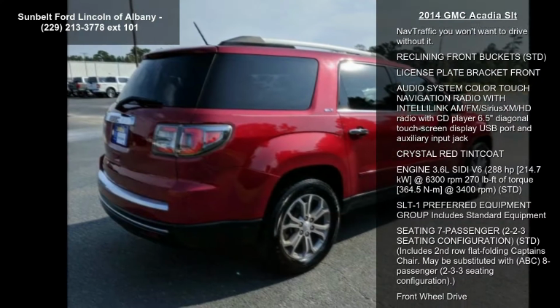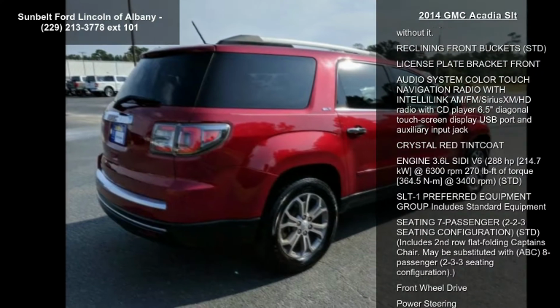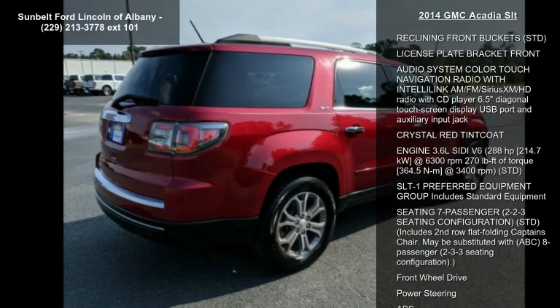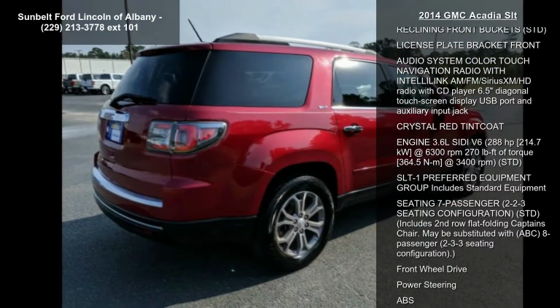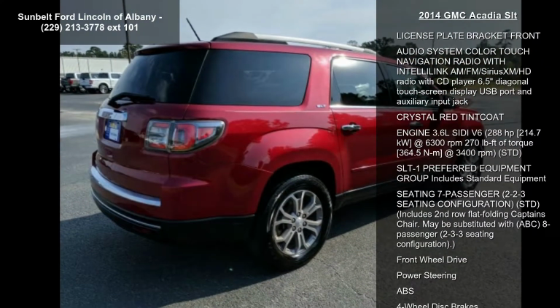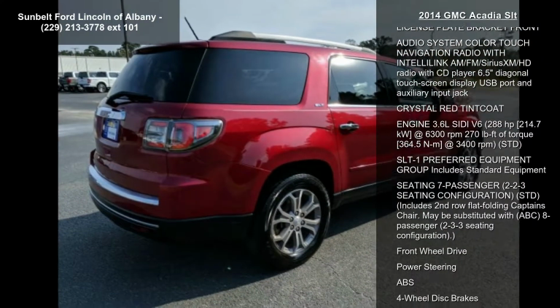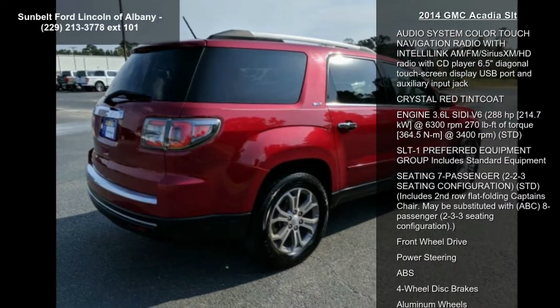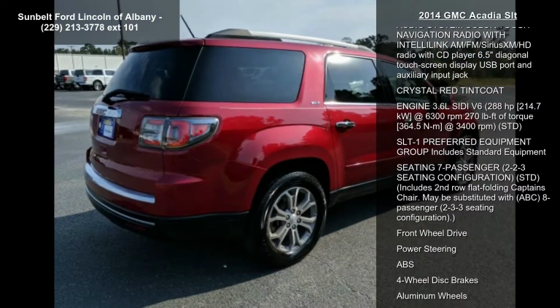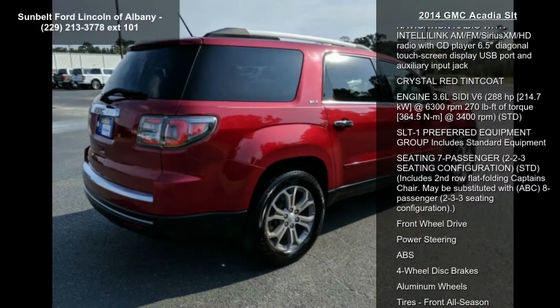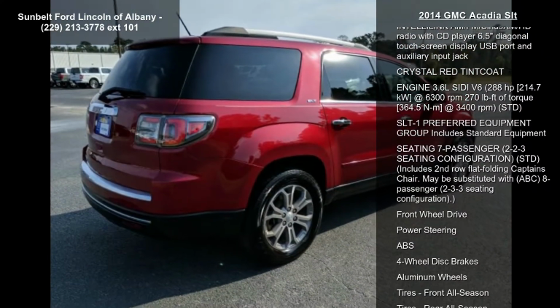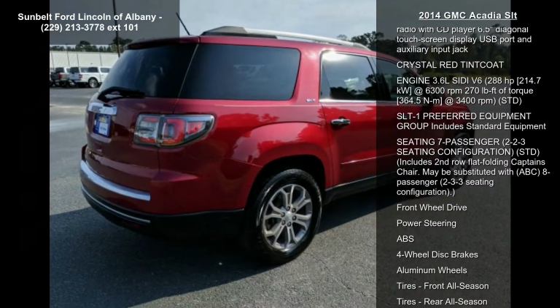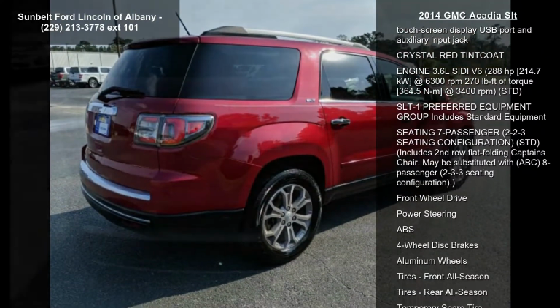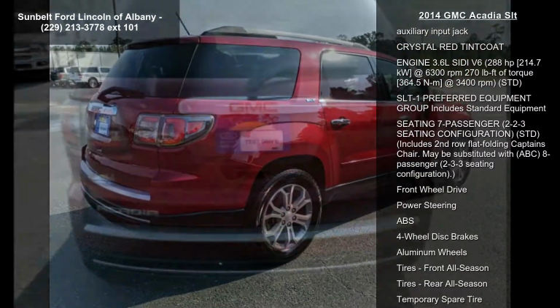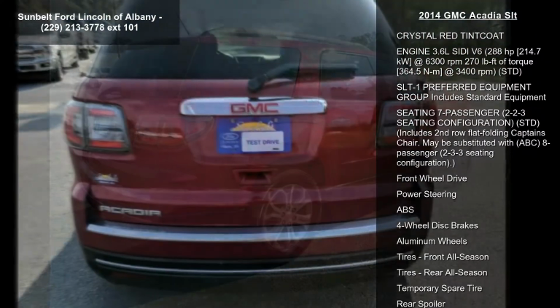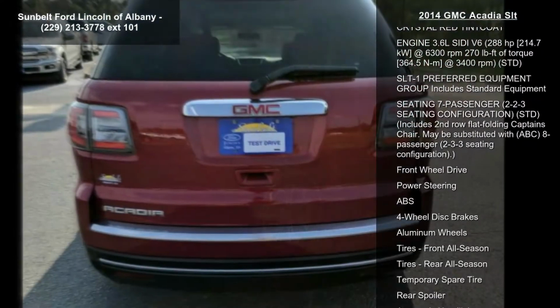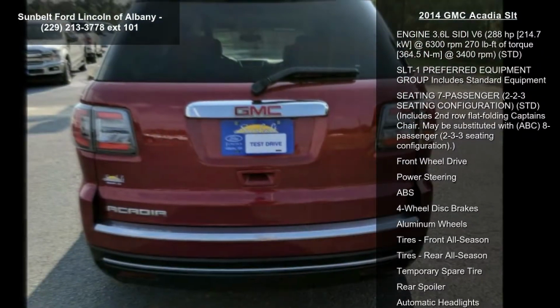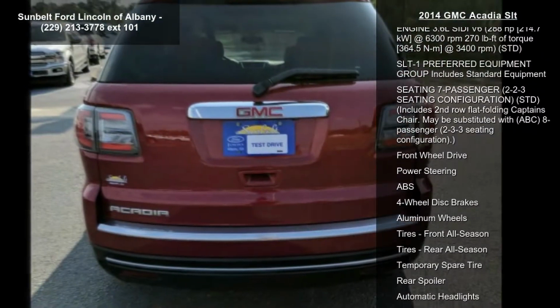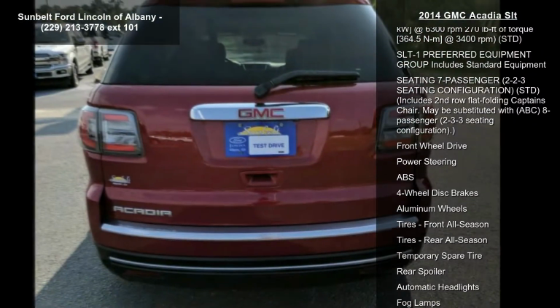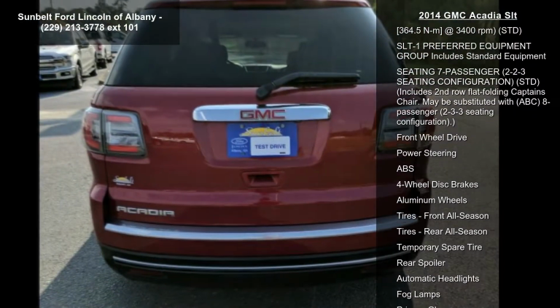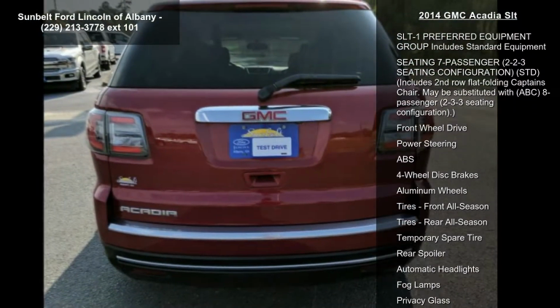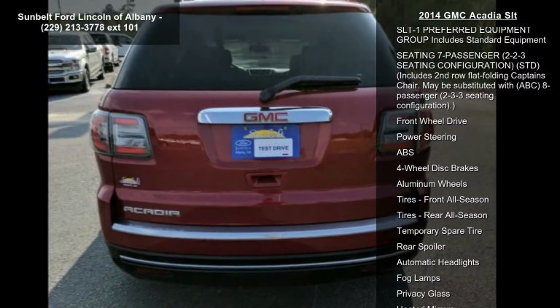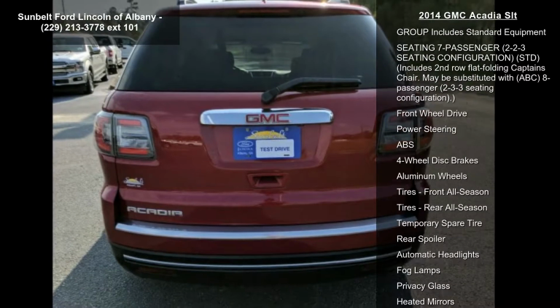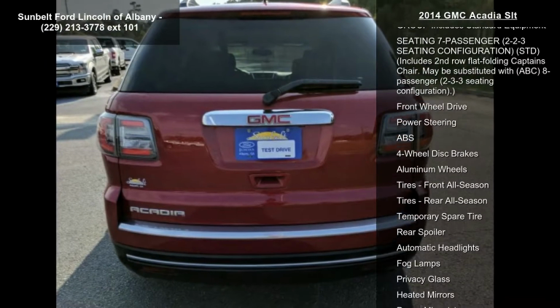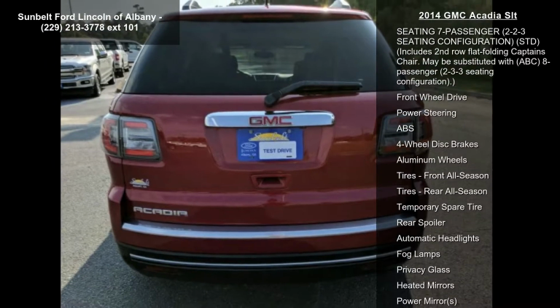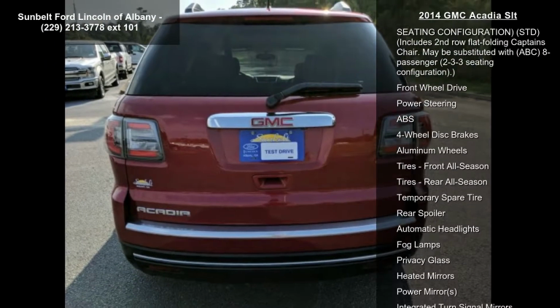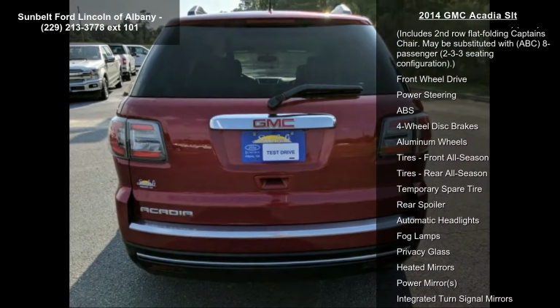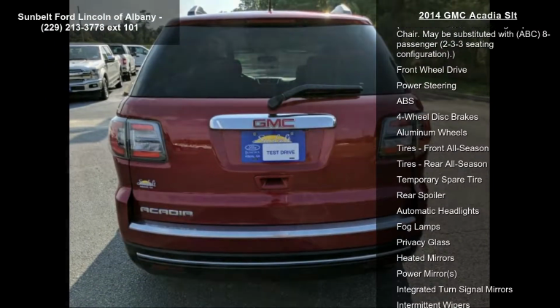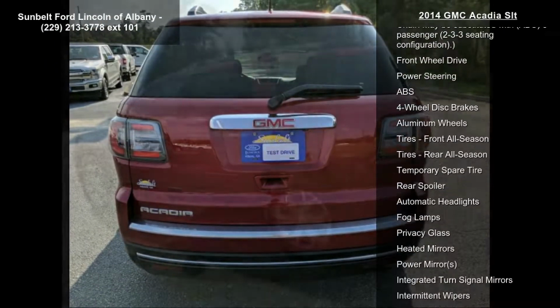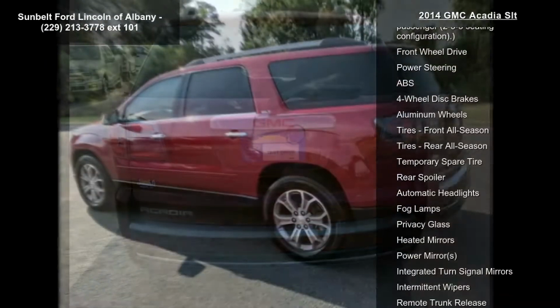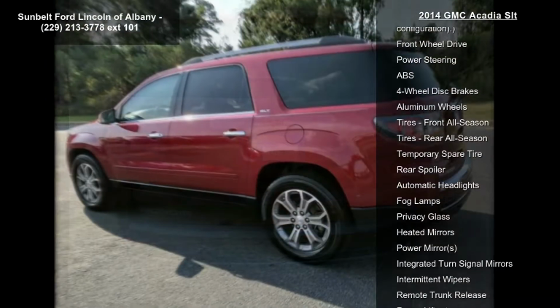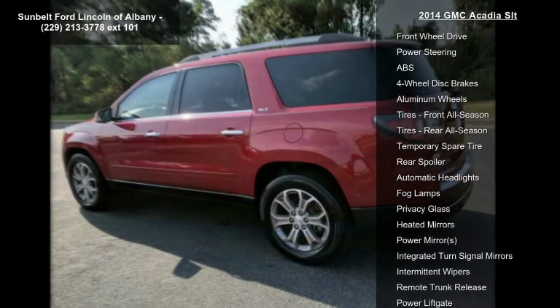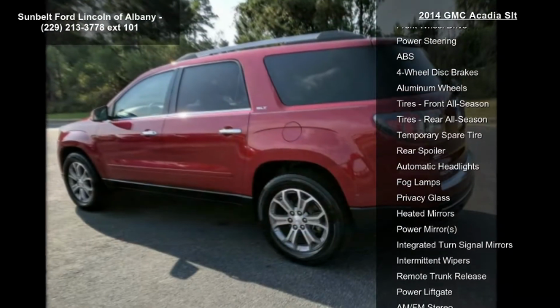Enjoy these notable features: Transmission 6-Speed Automatic STD, Dark Cashmere Seat Trim Leather Appointed.